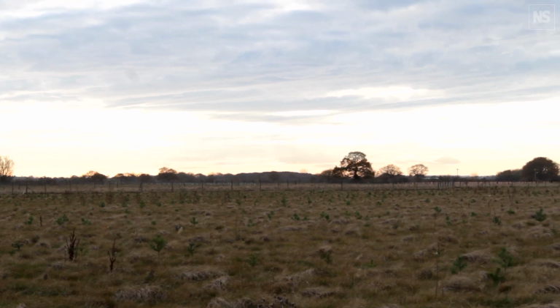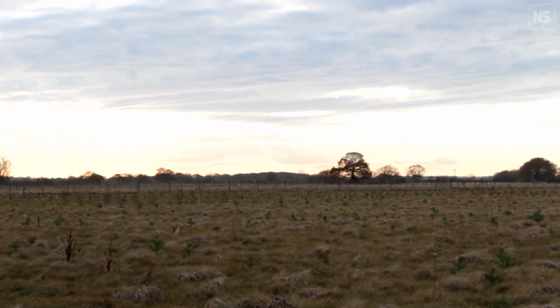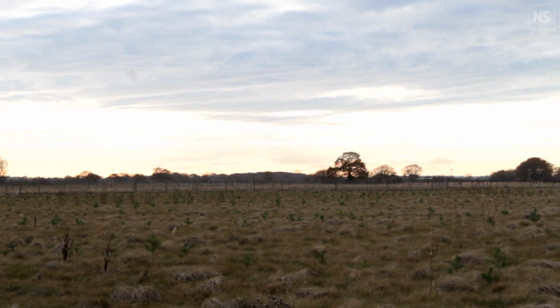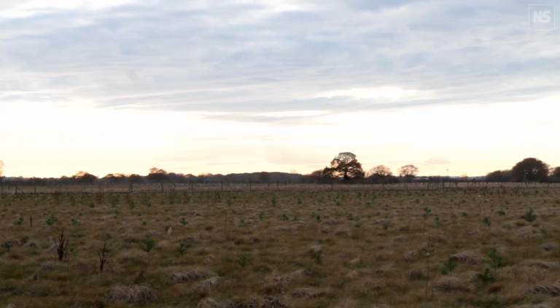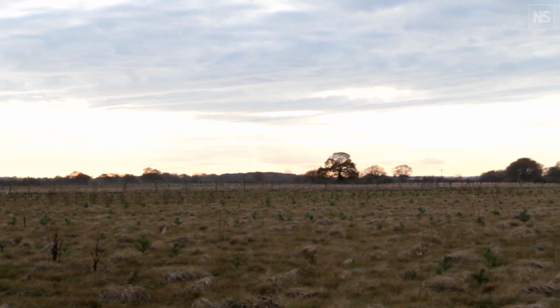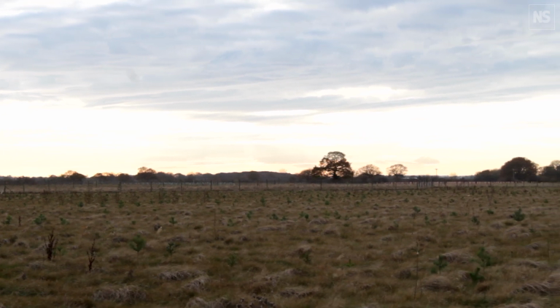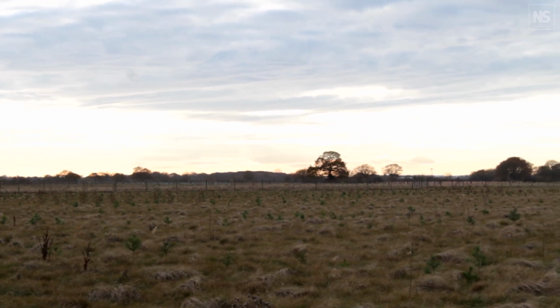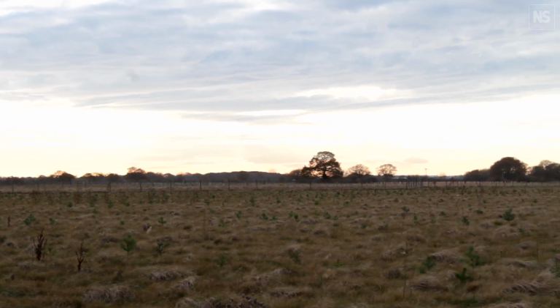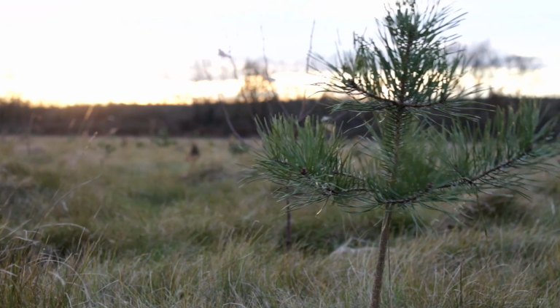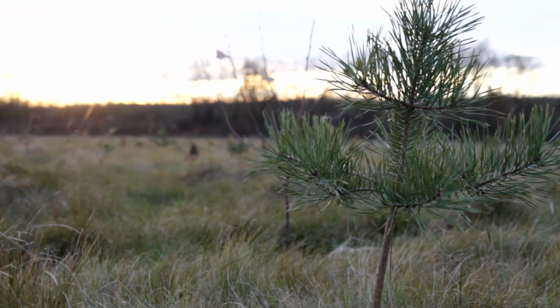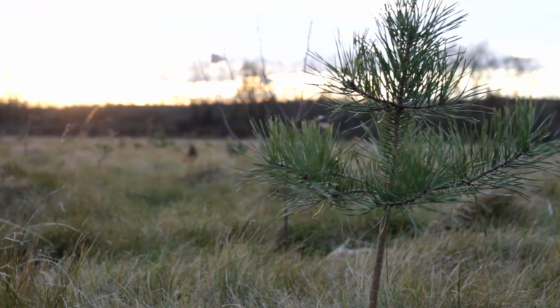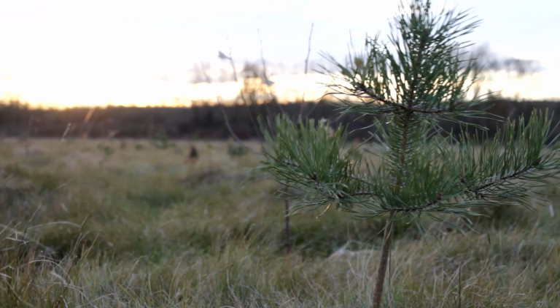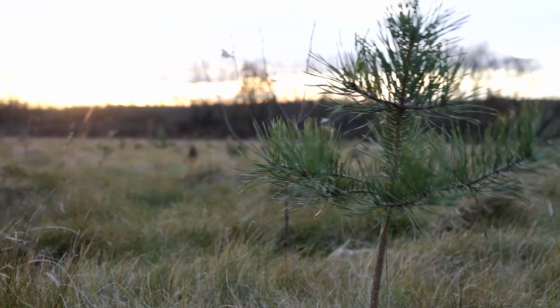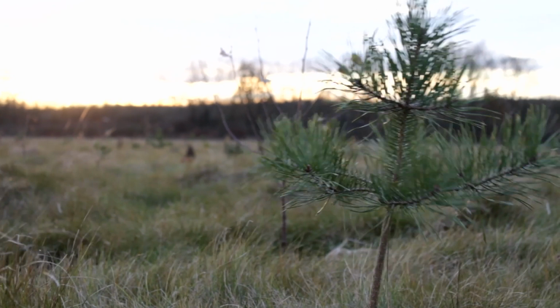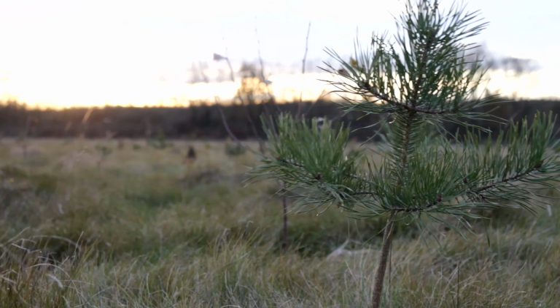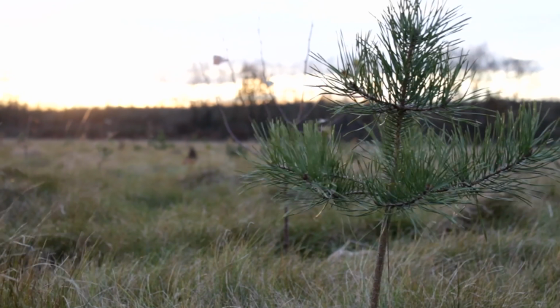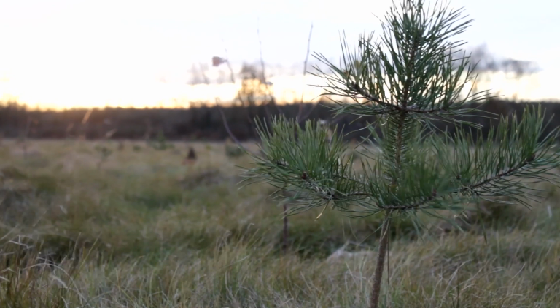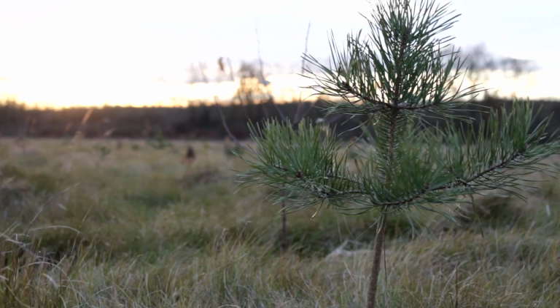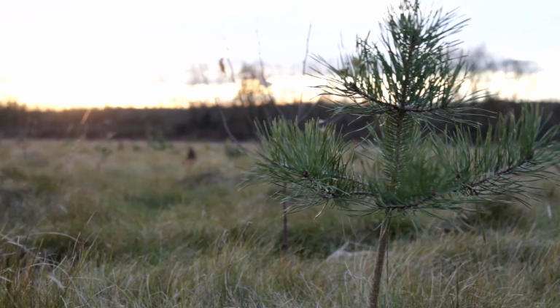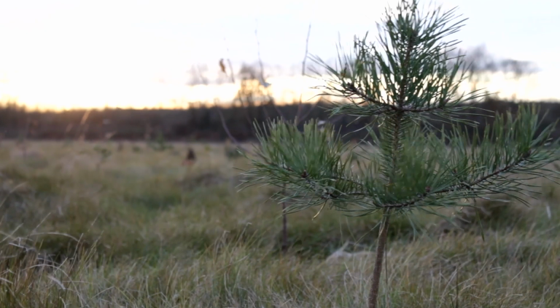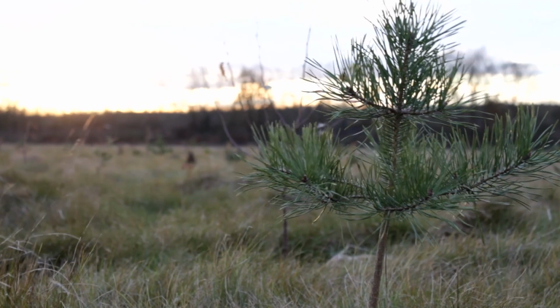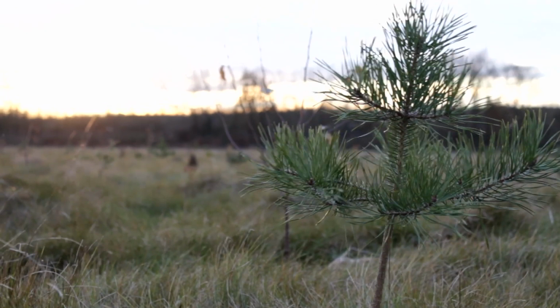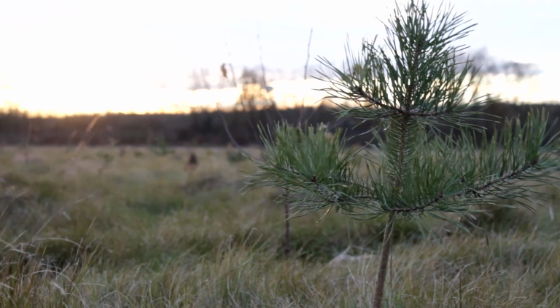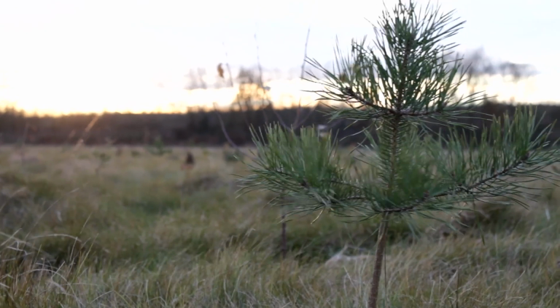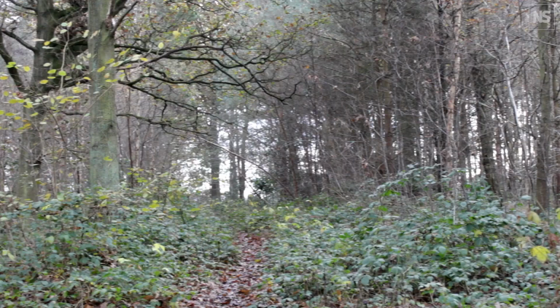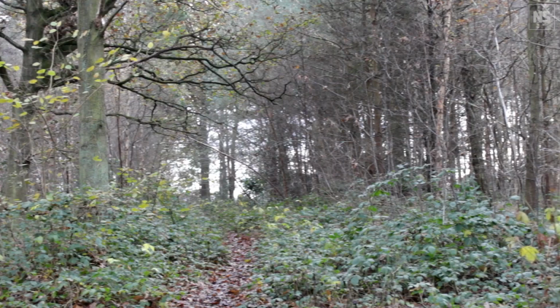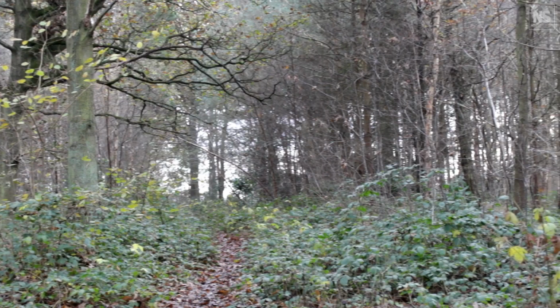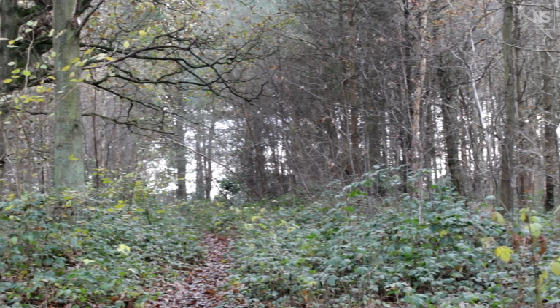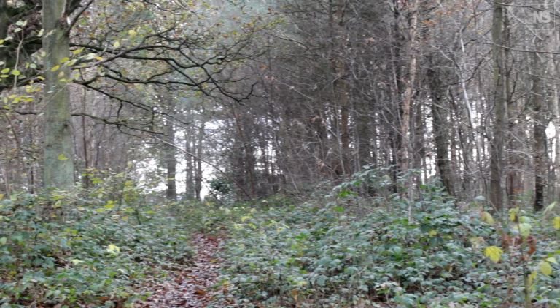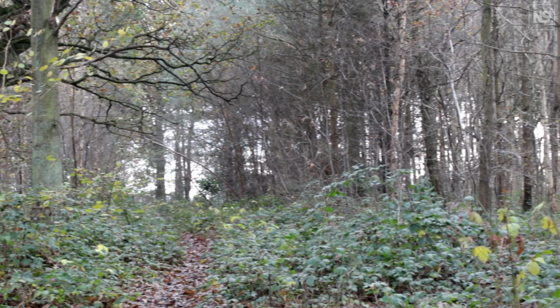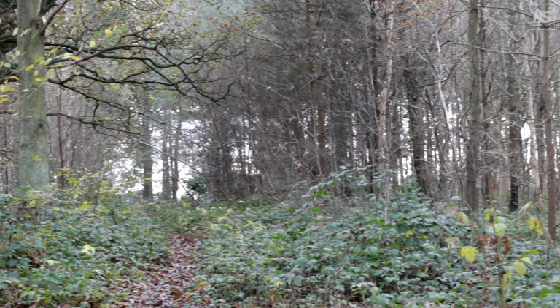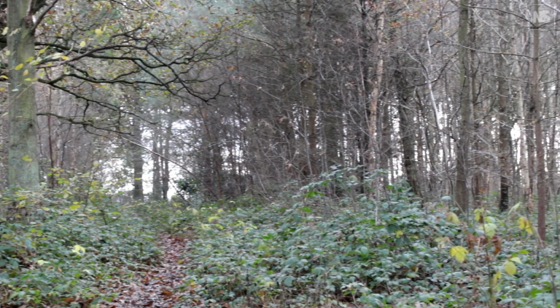The aim of the project is to try and create not just trees on that new woodland creation site, but a whole woodland ecosystem.